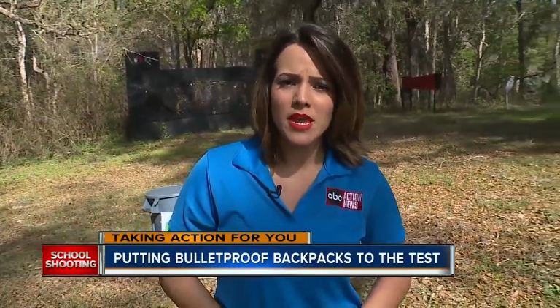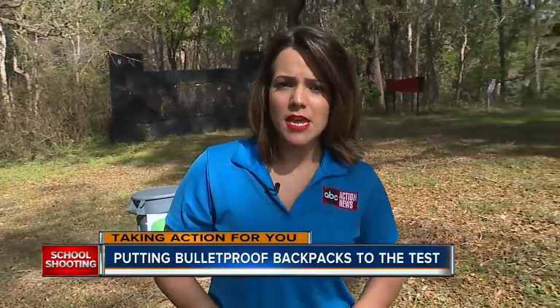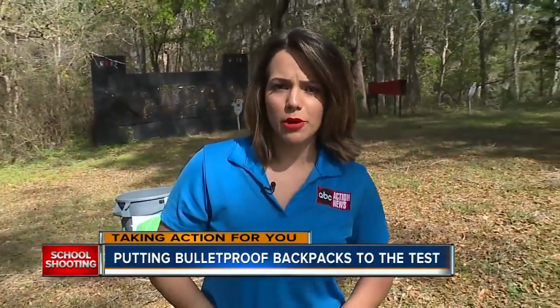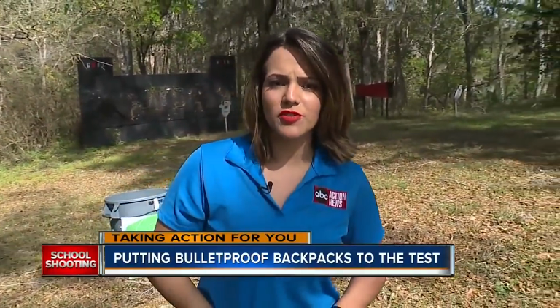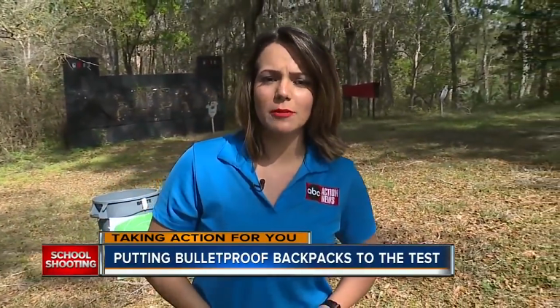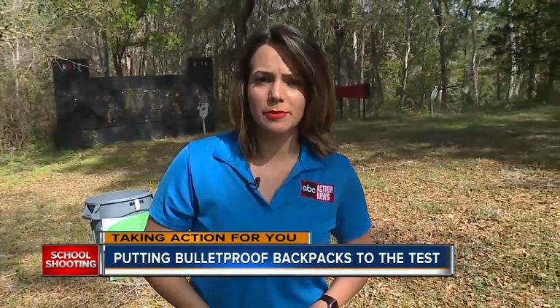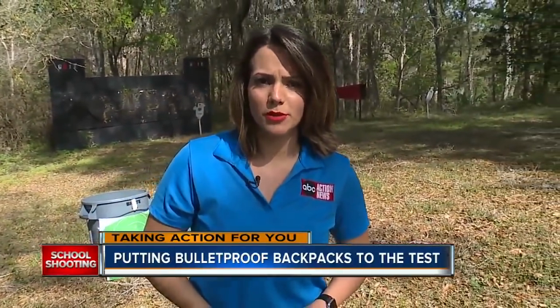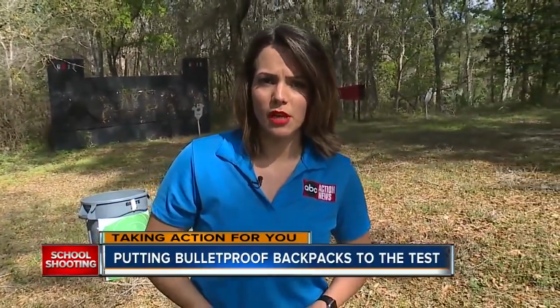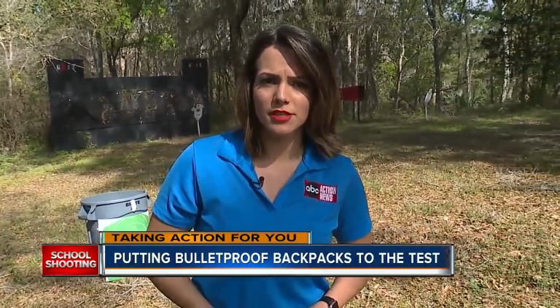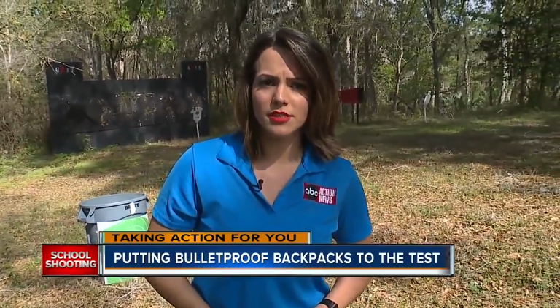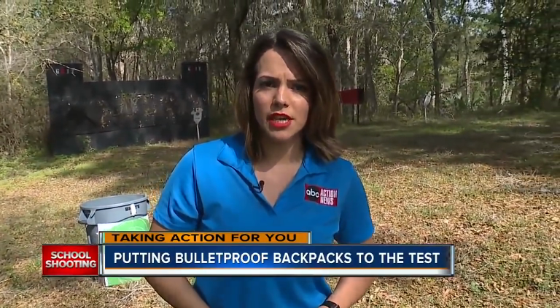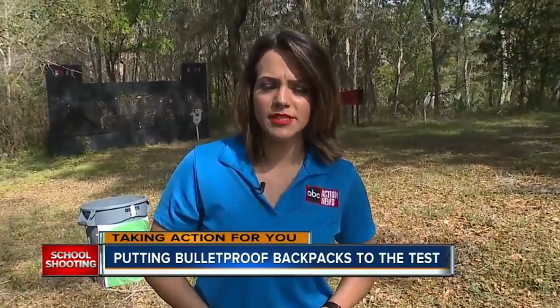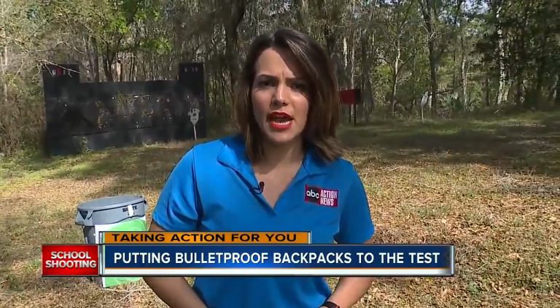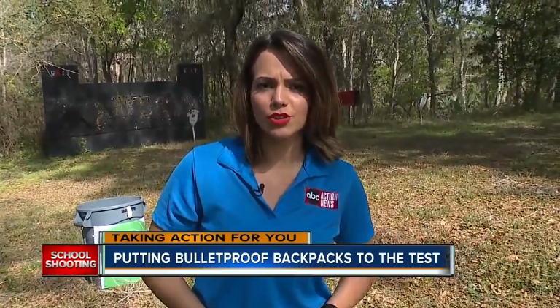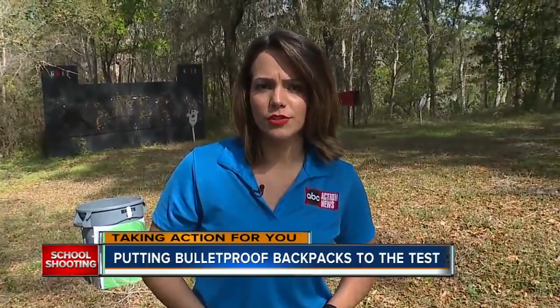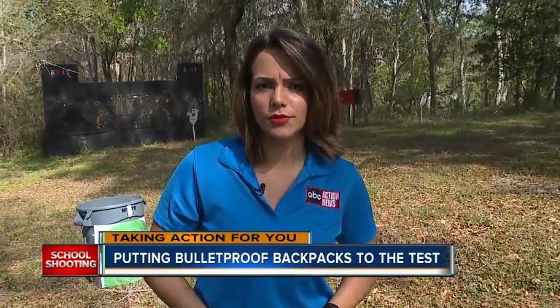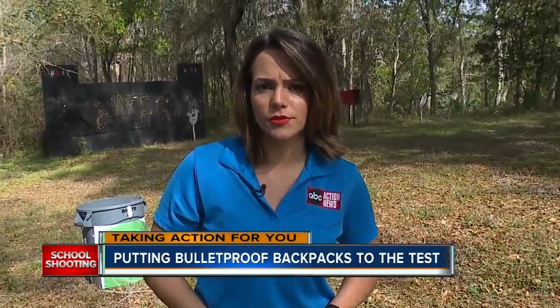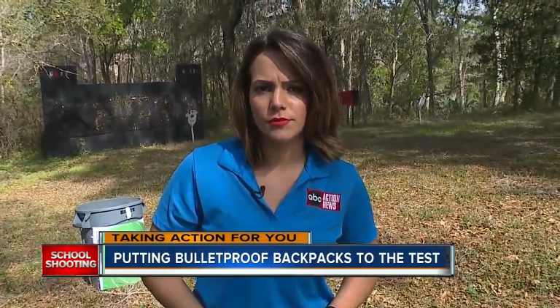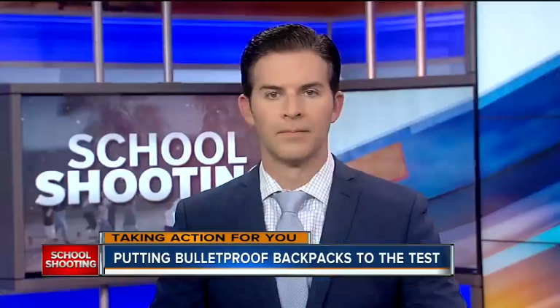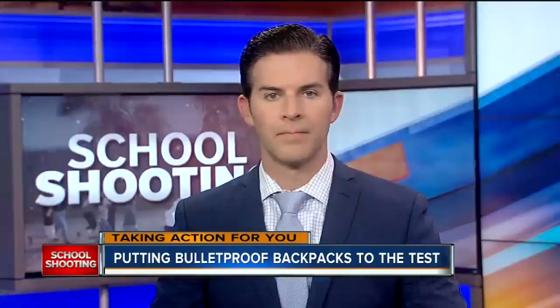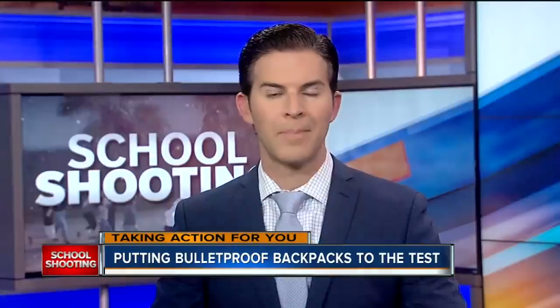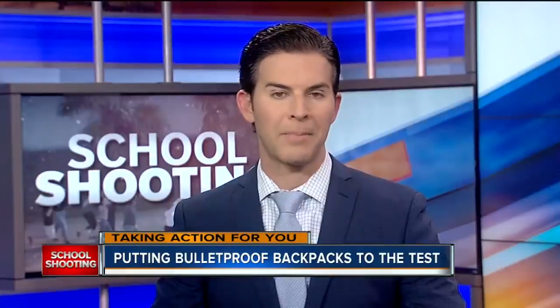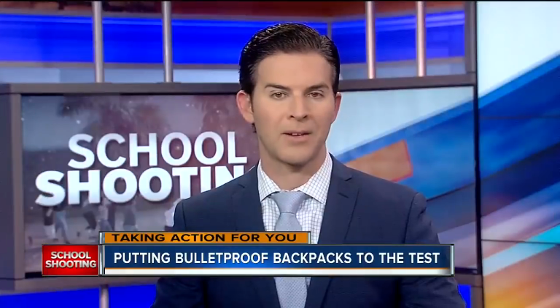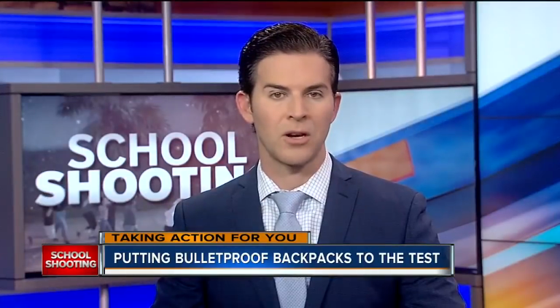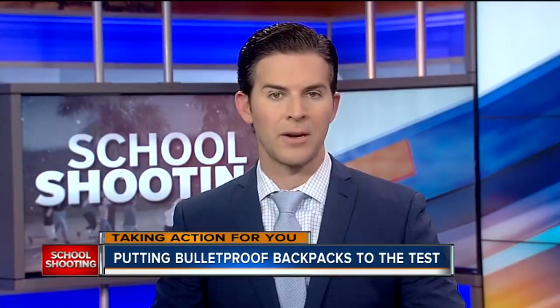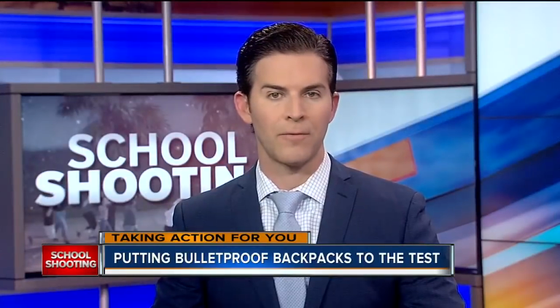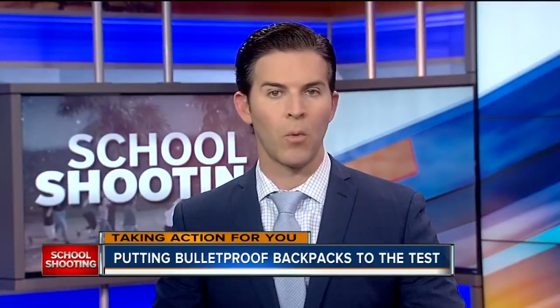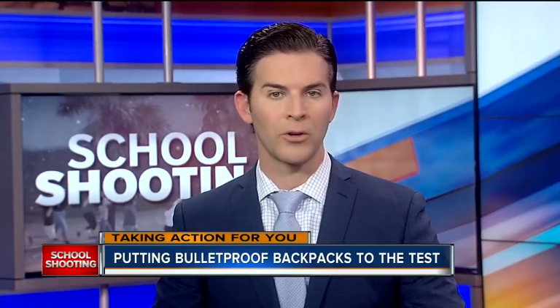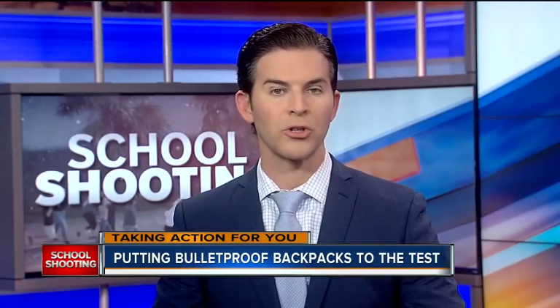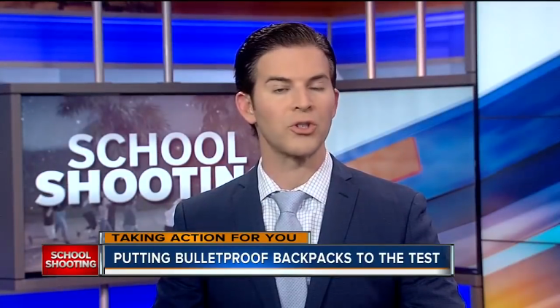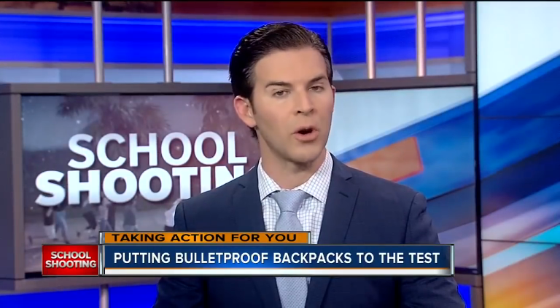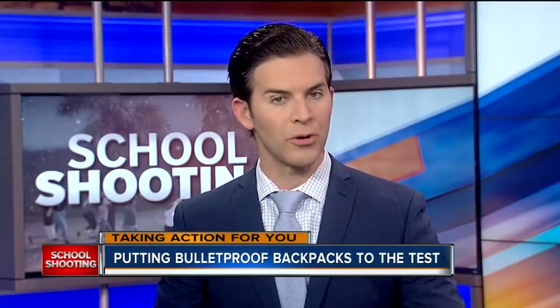In Brooksville, I'm Isabel Rosales, ABC Action News. The backpacks cost anywhere from $100 to $200.